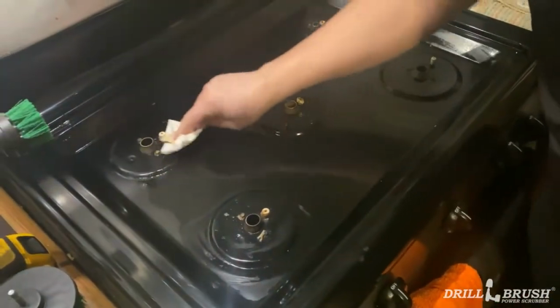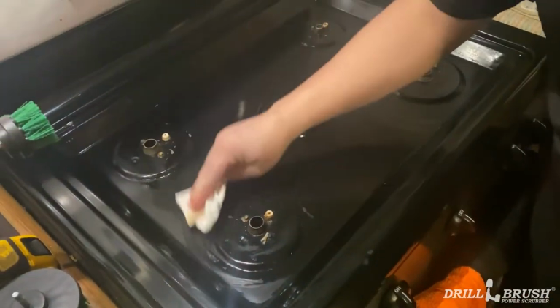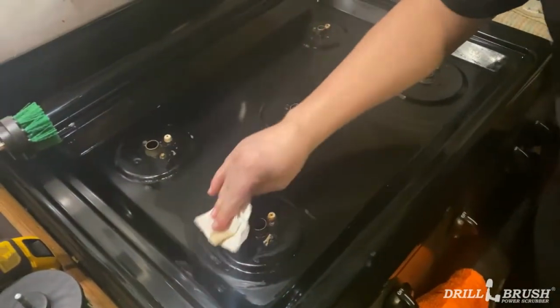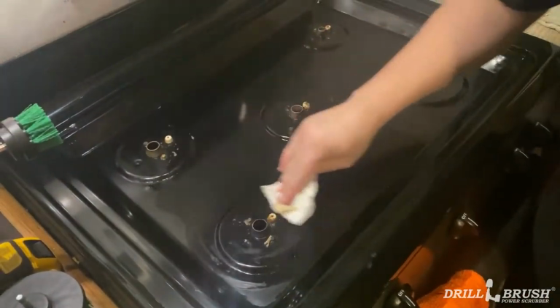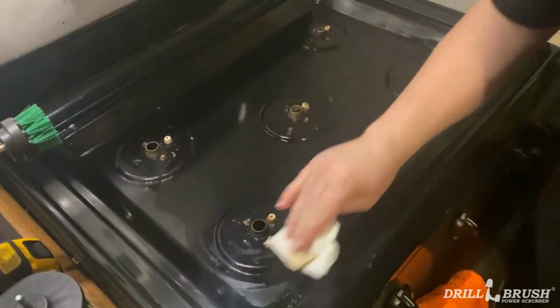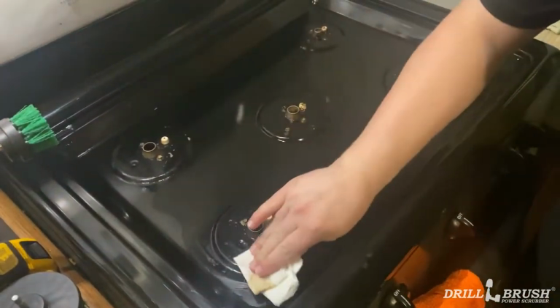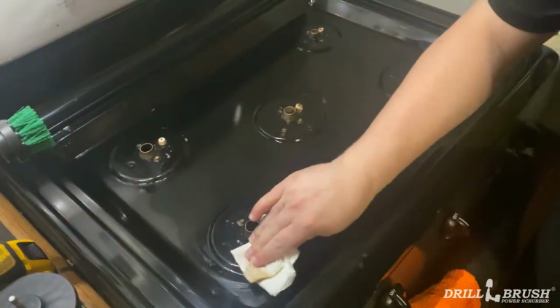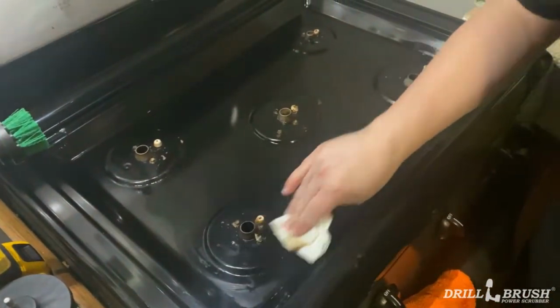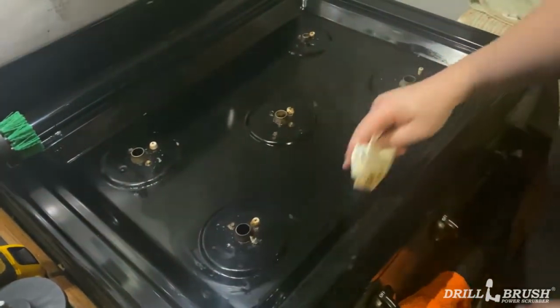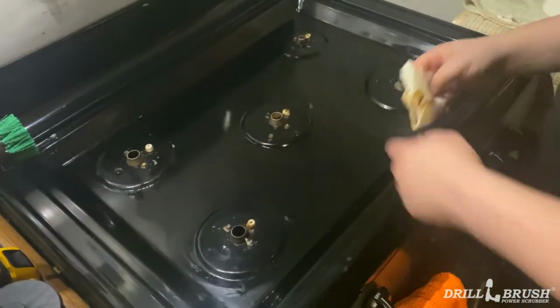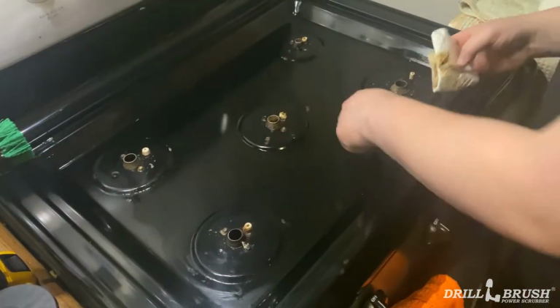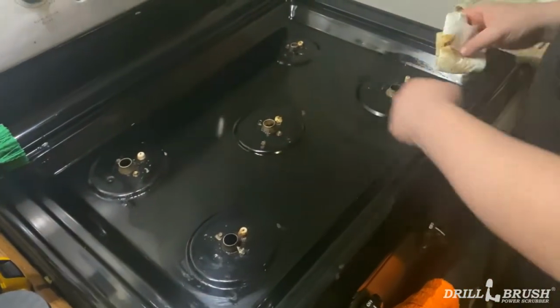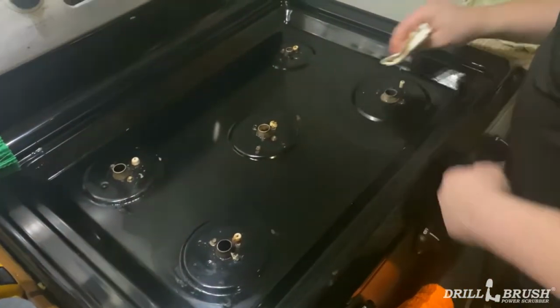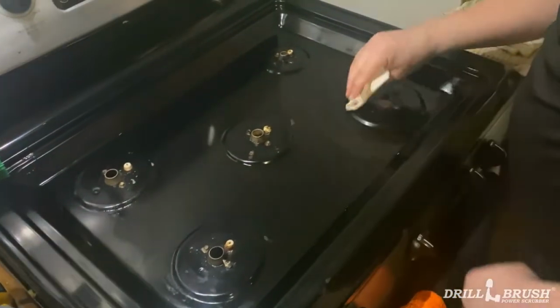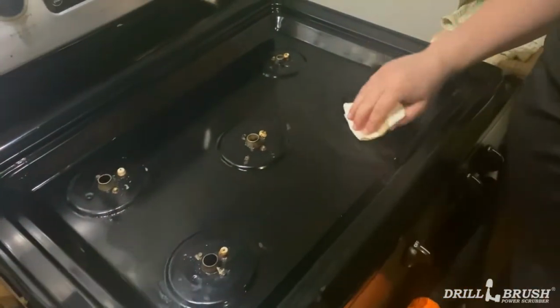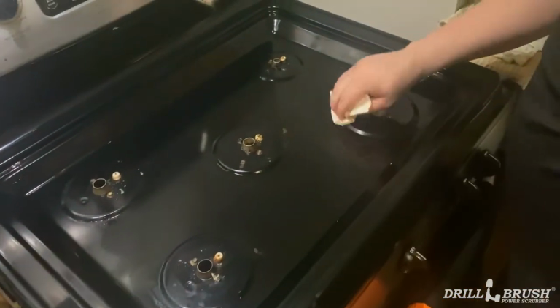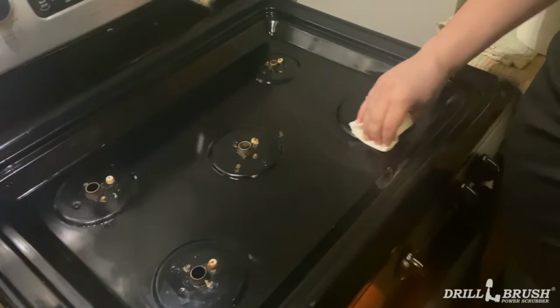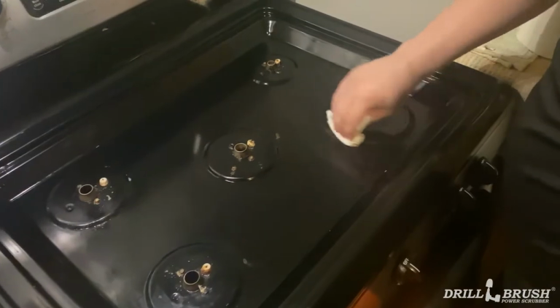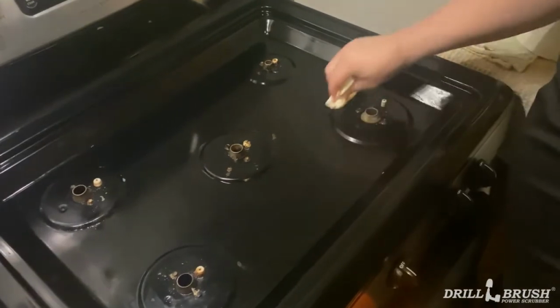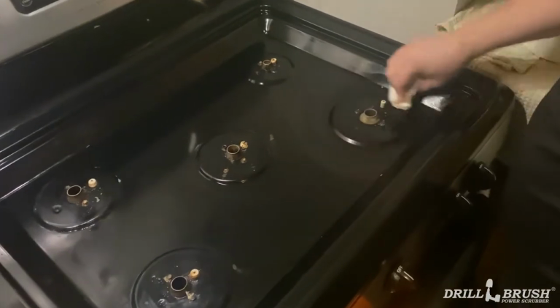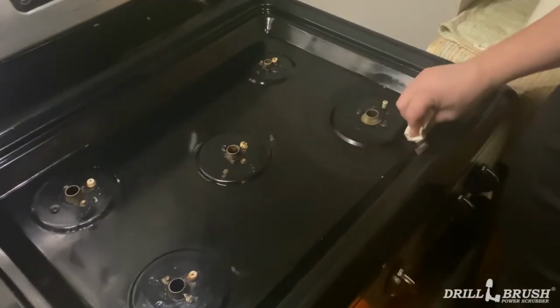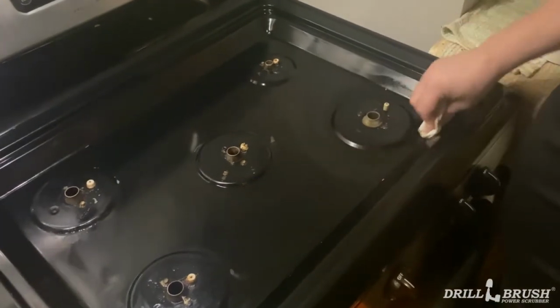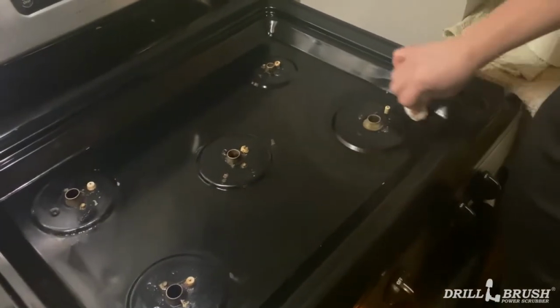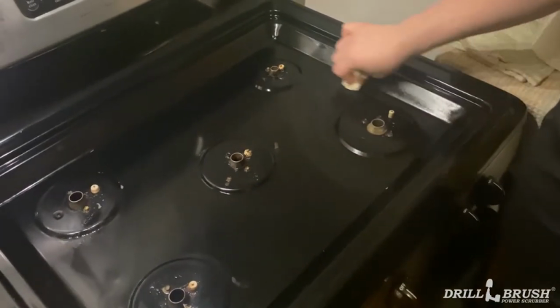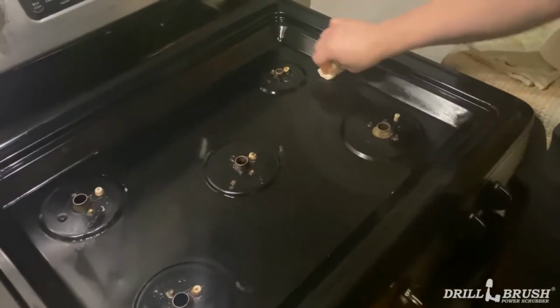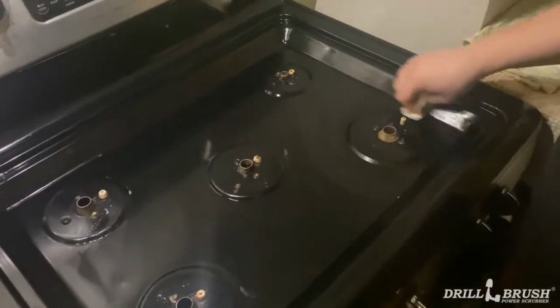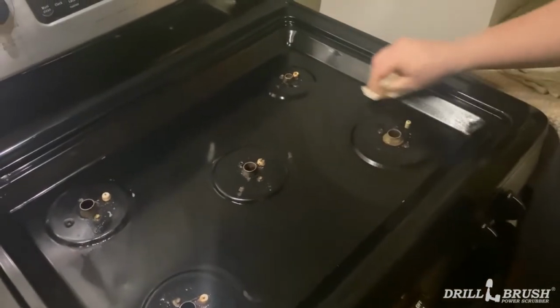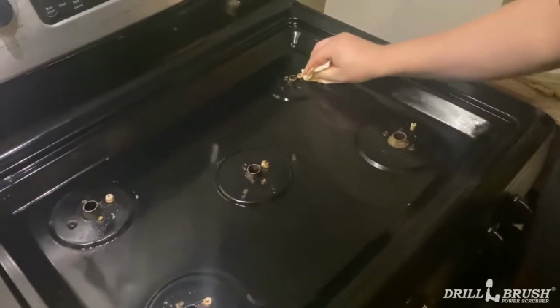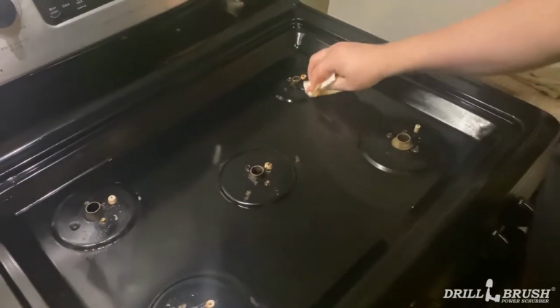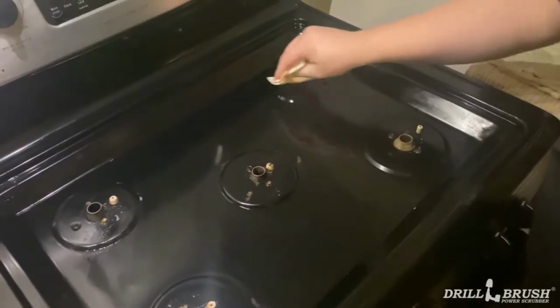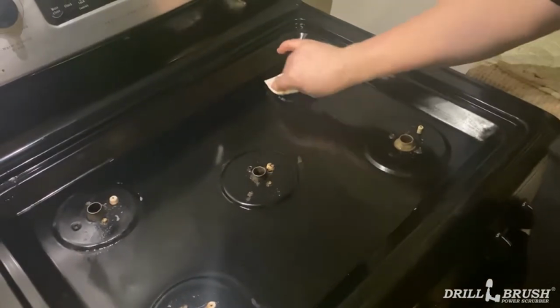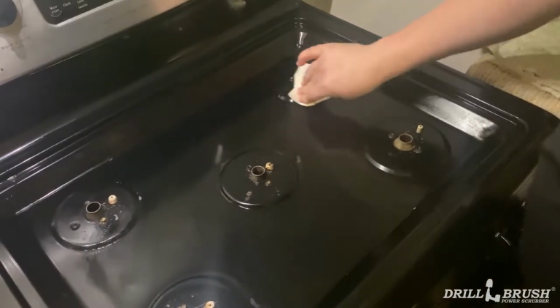So that's actually pretty good. We've got a few spots here that are a little stubborn, and what we'll do is we'll just spray them down and go over them with the 2-inch again.